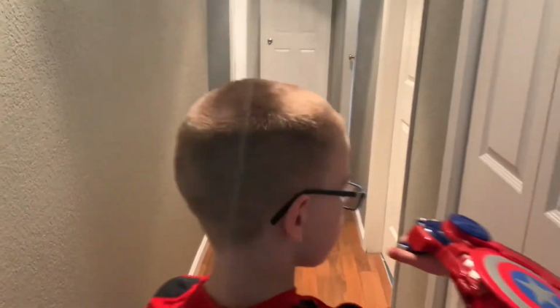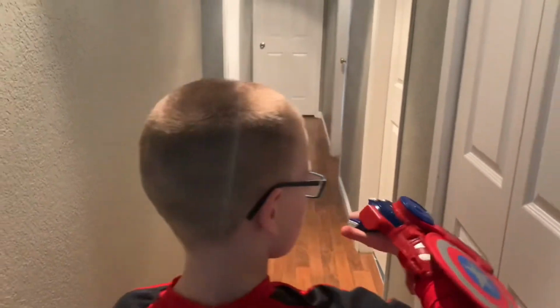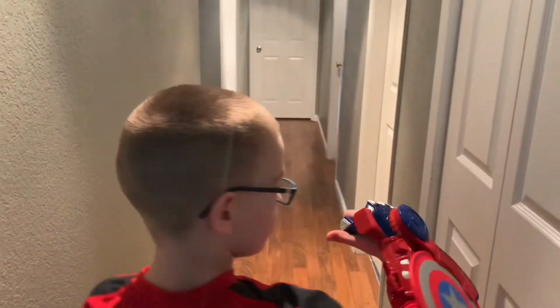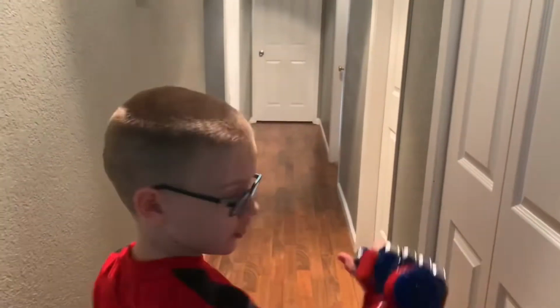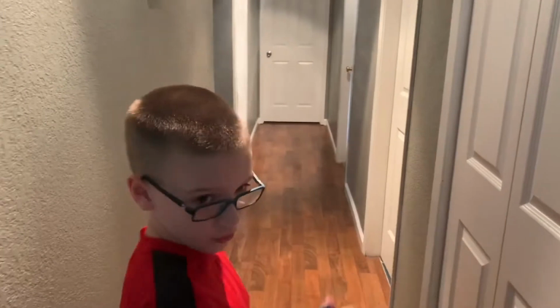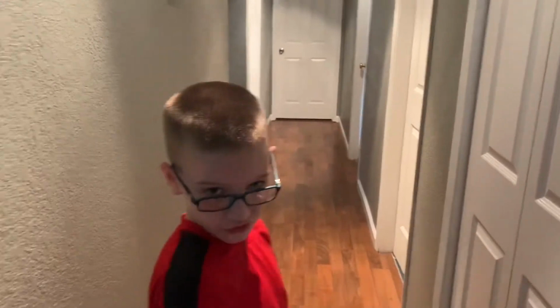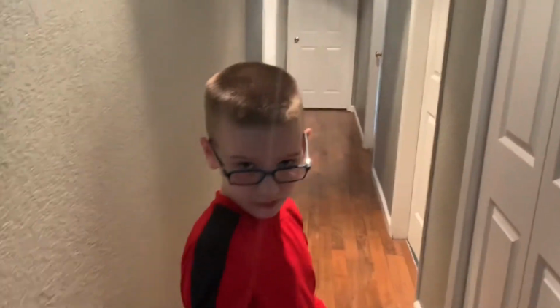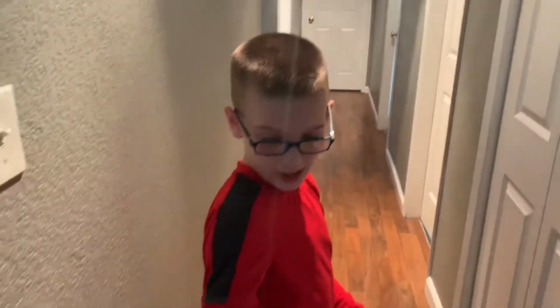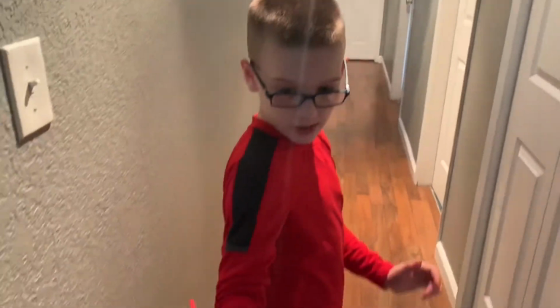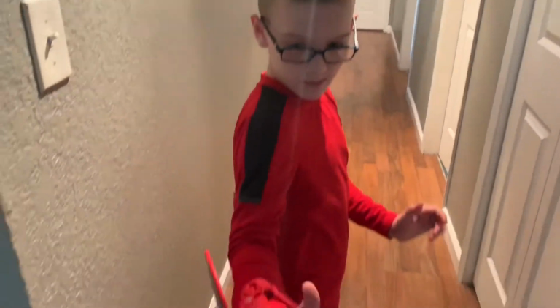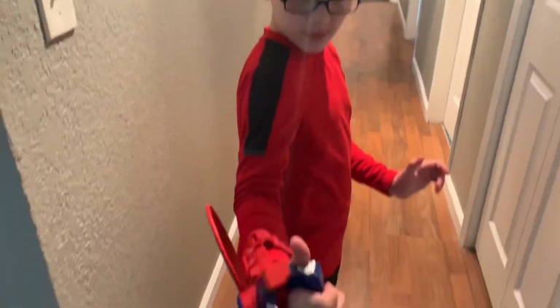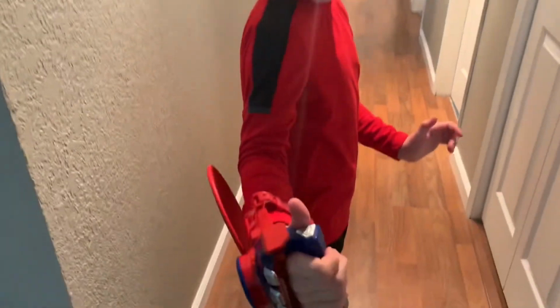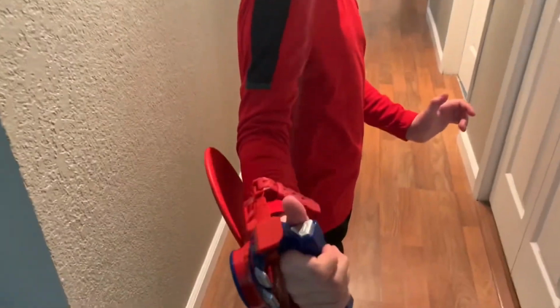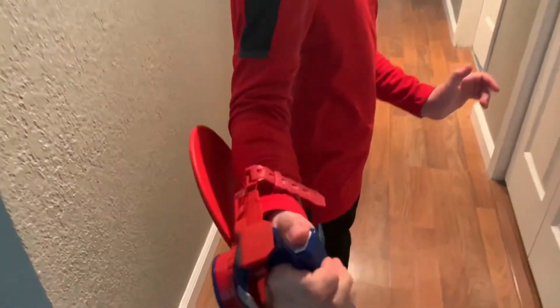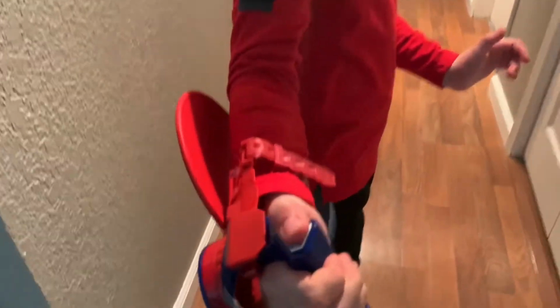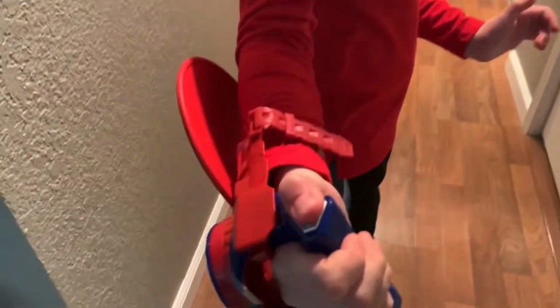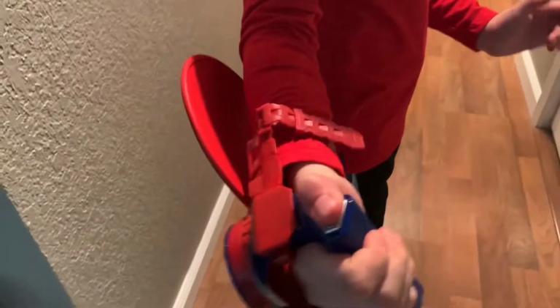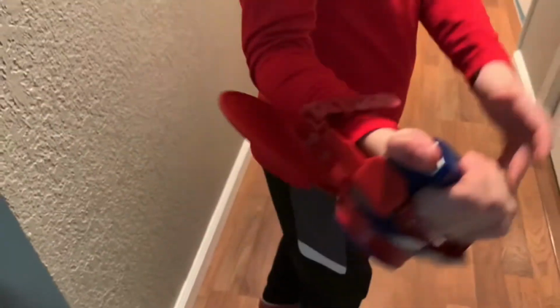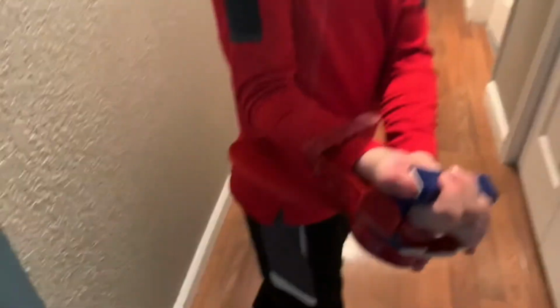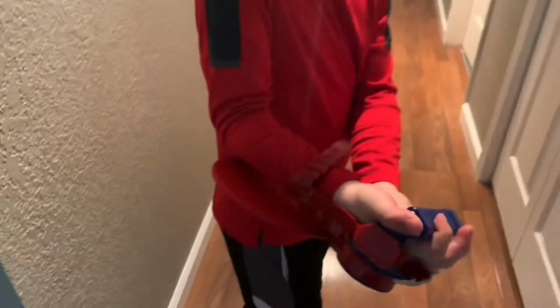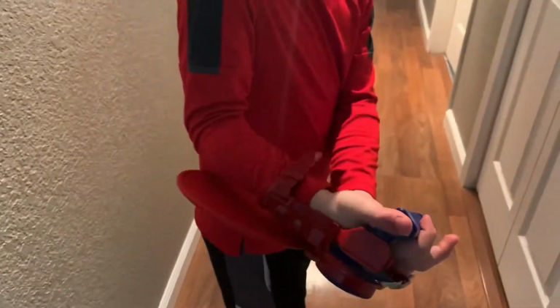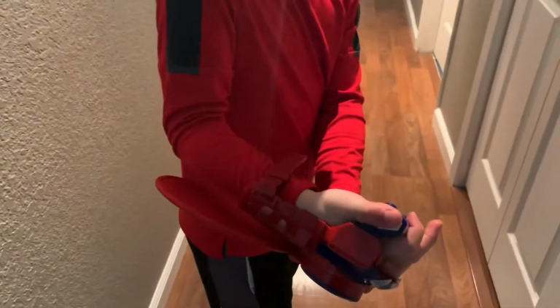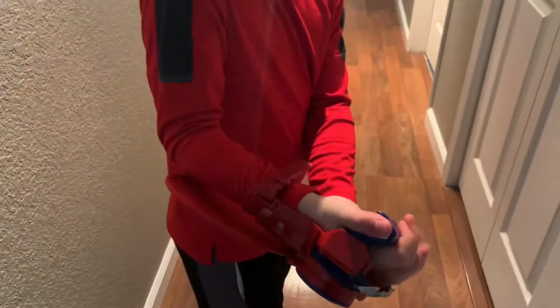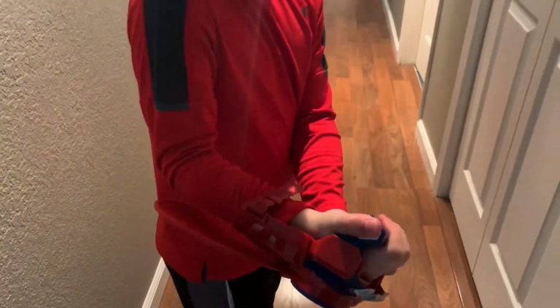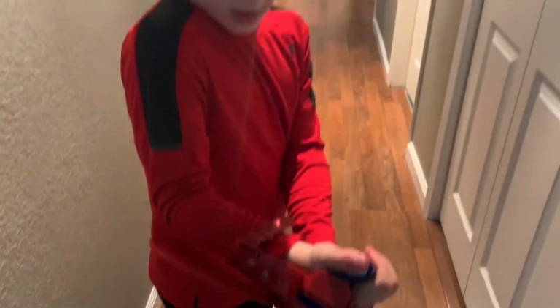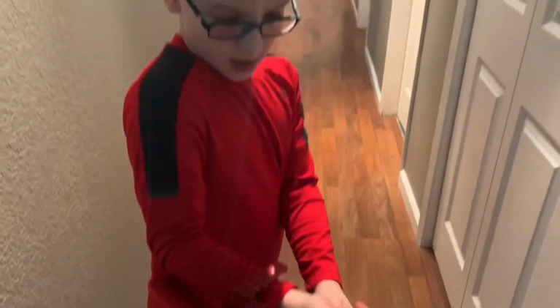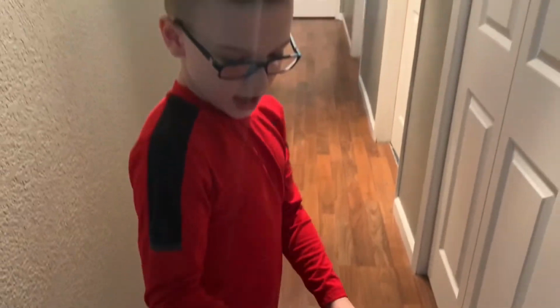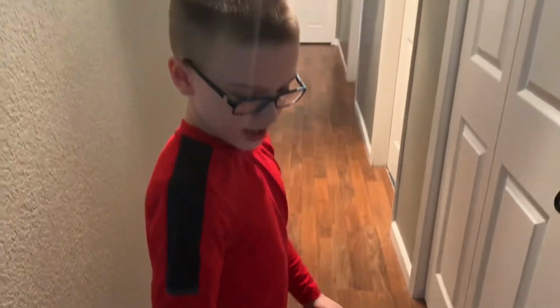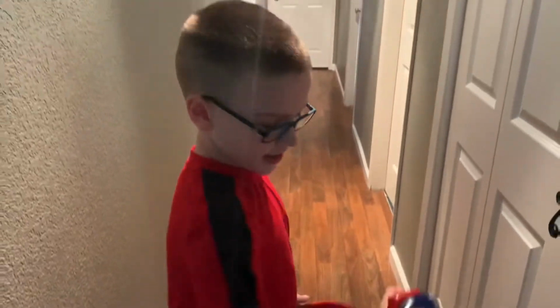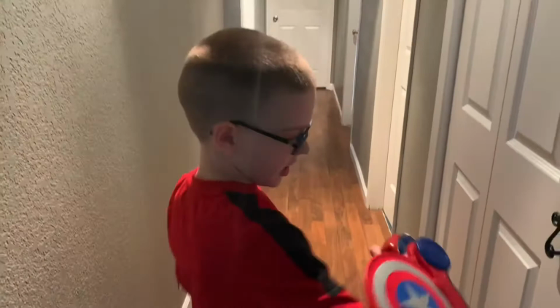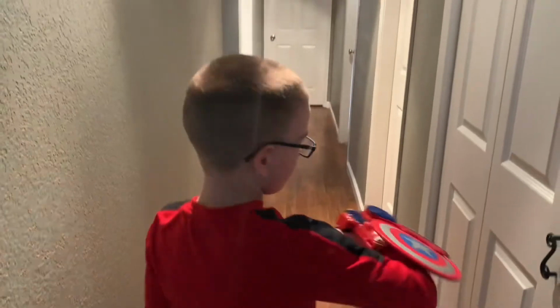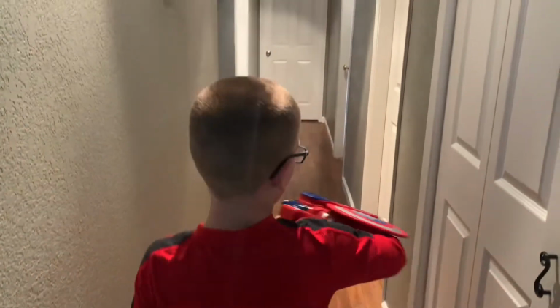So watch how you shoot it. You hold this button here. And now watch.